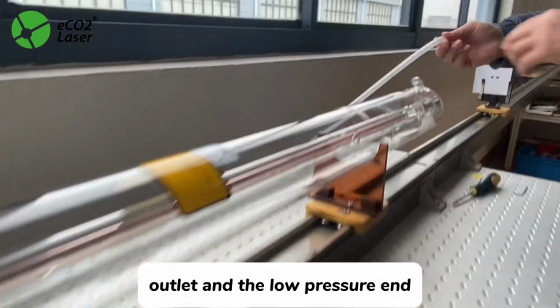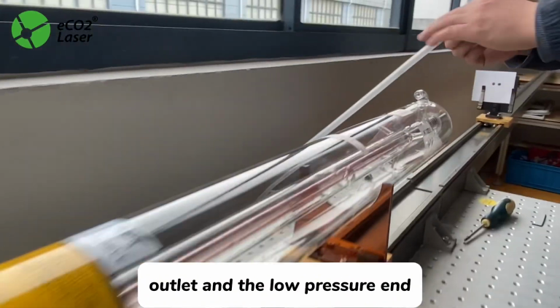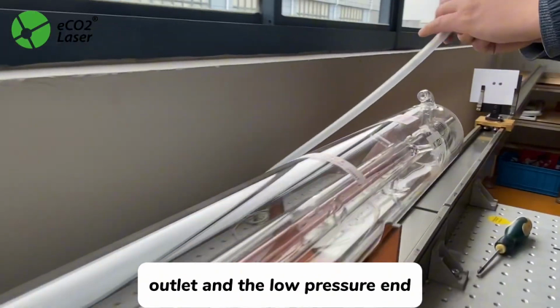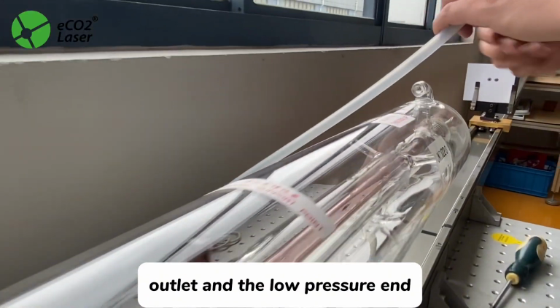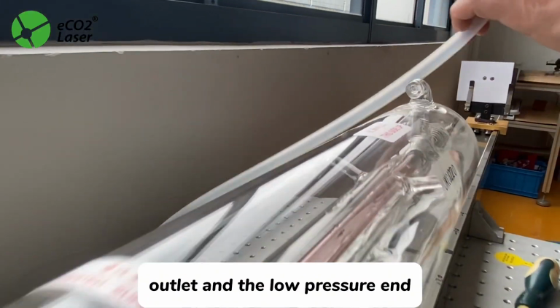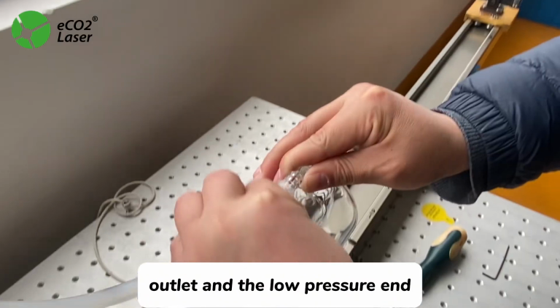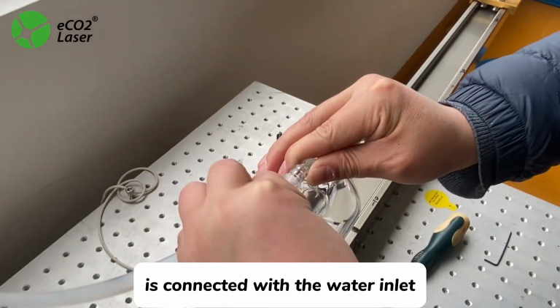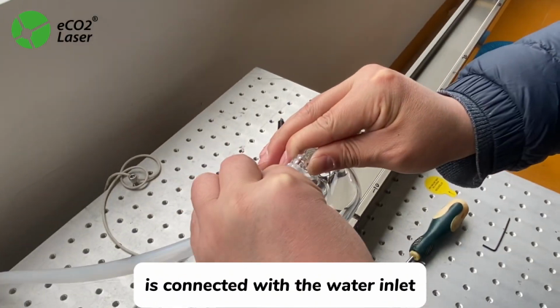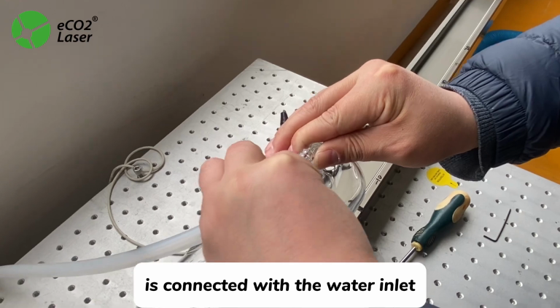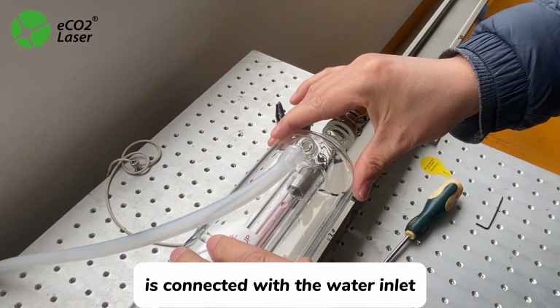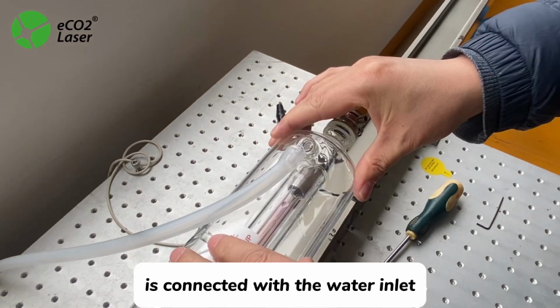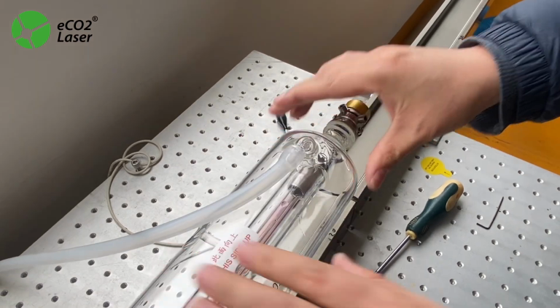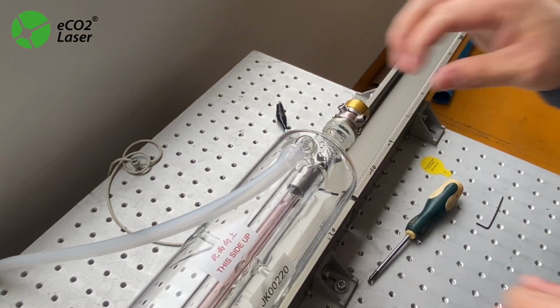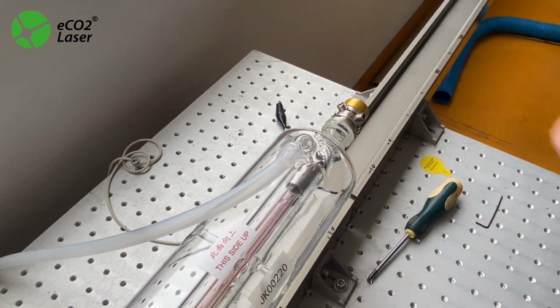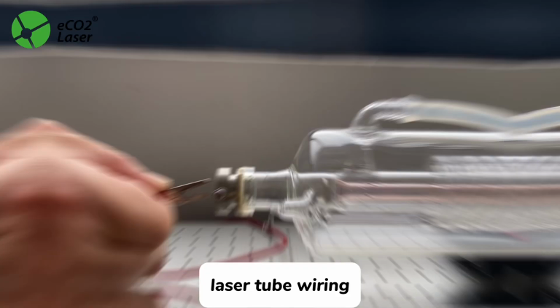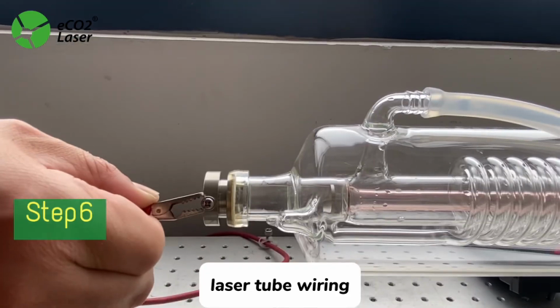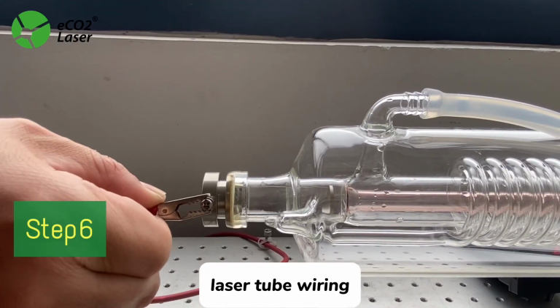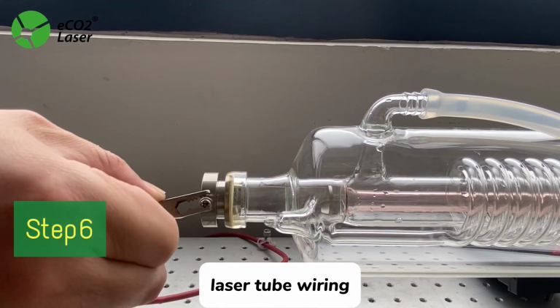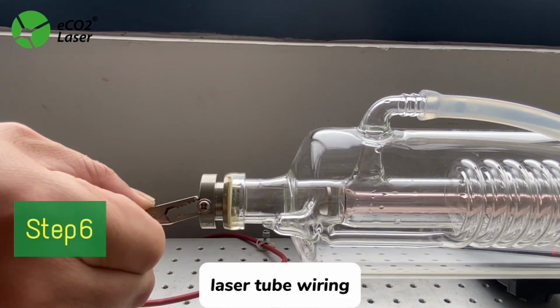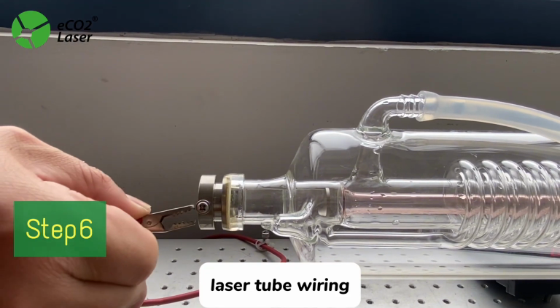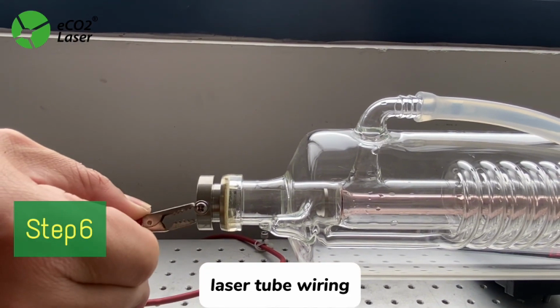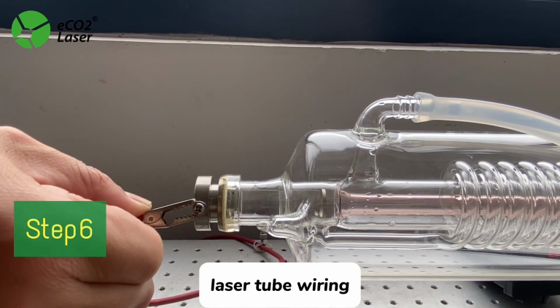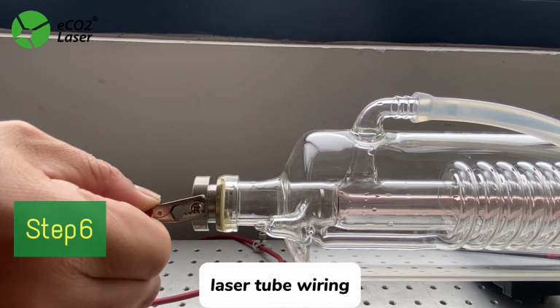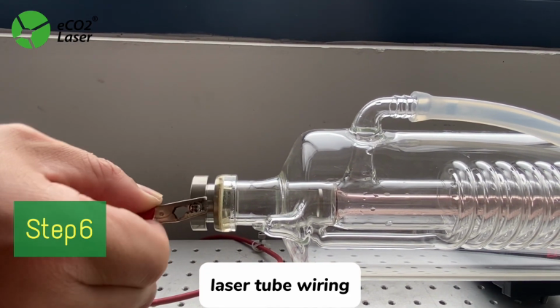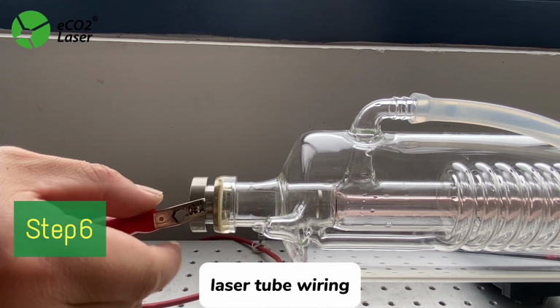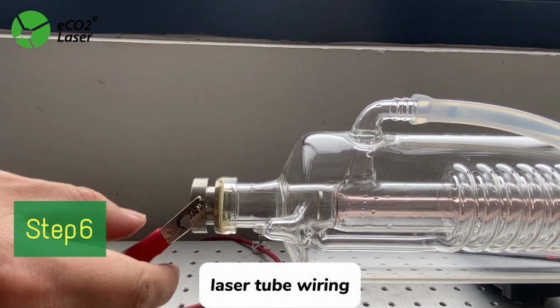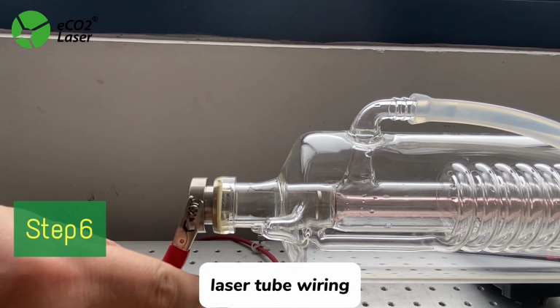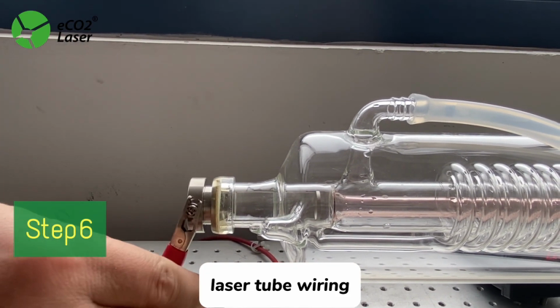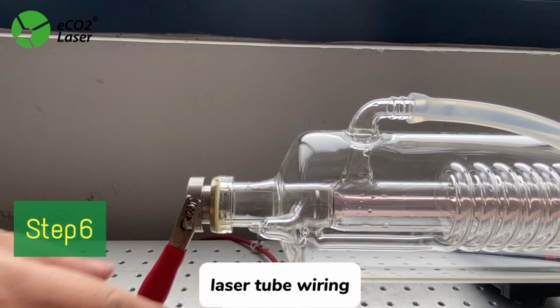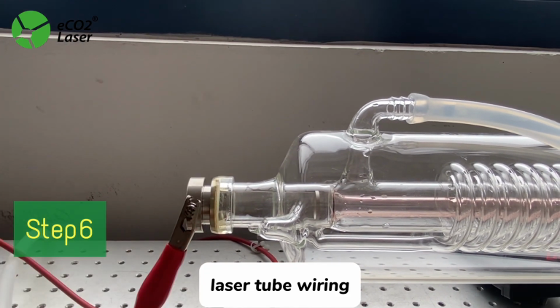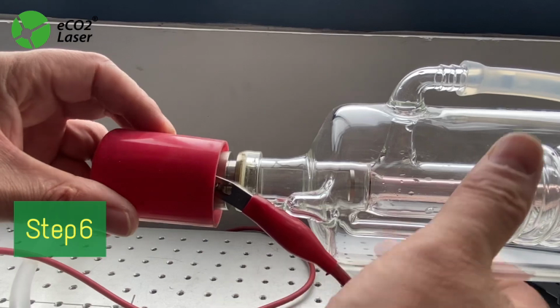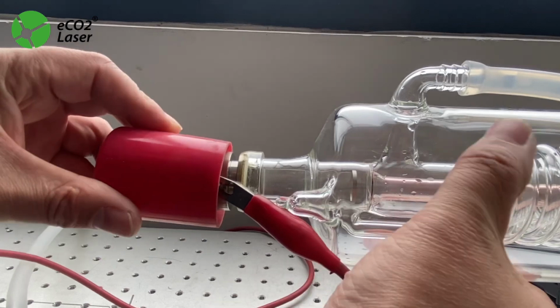Step 5: Water Cooler Connecting. The high pressure side is connected with the water outlet, and the low pressure end is connected with the water inlet.